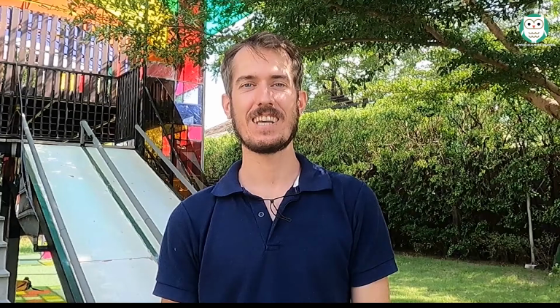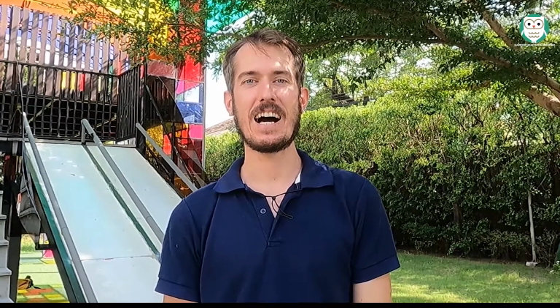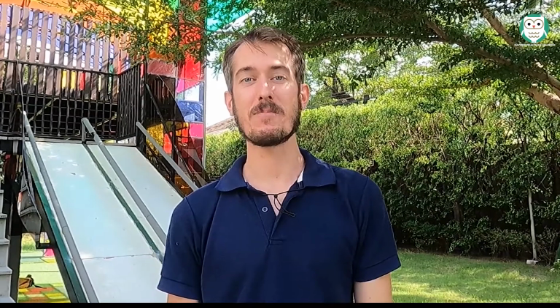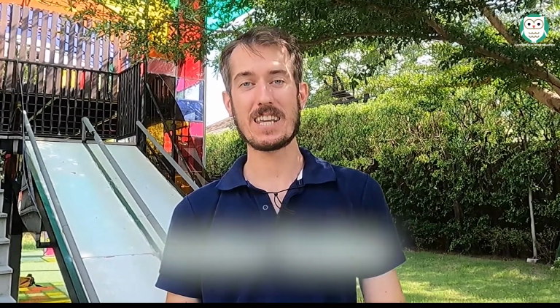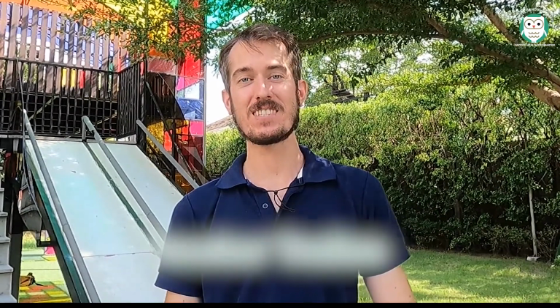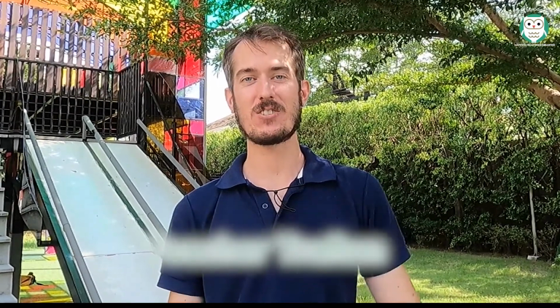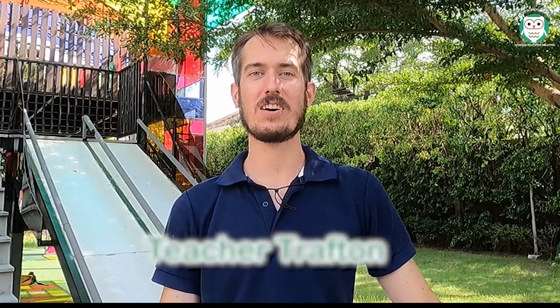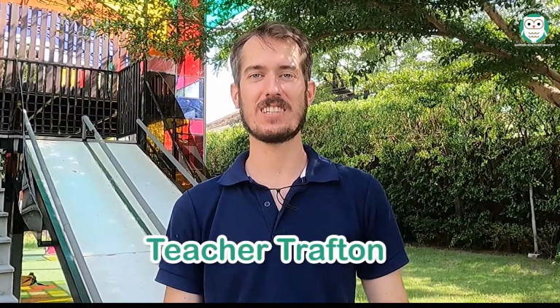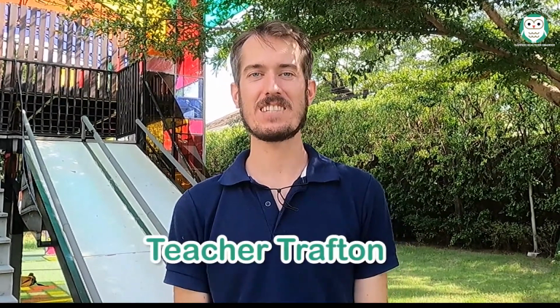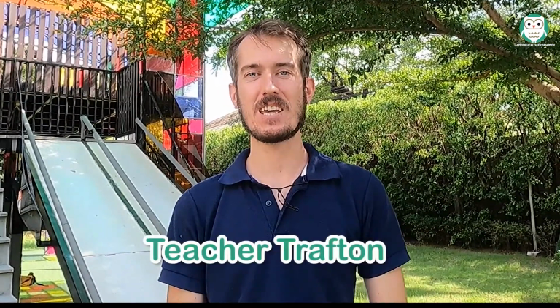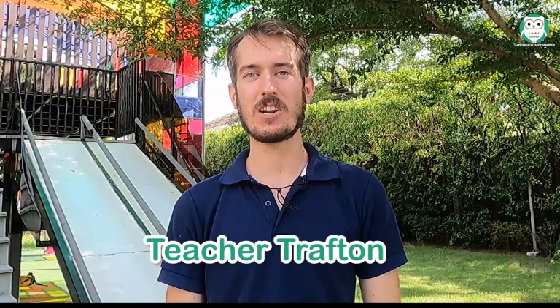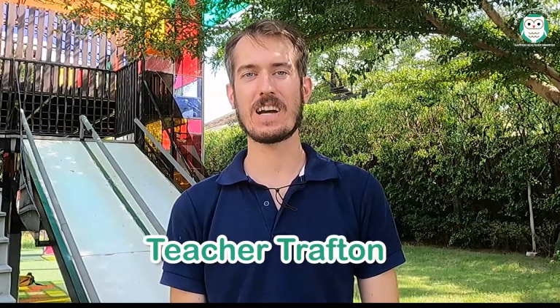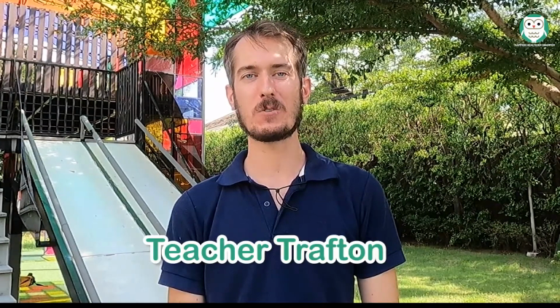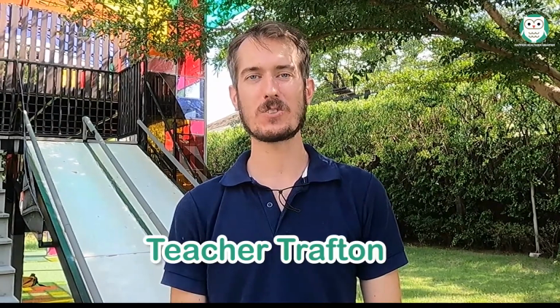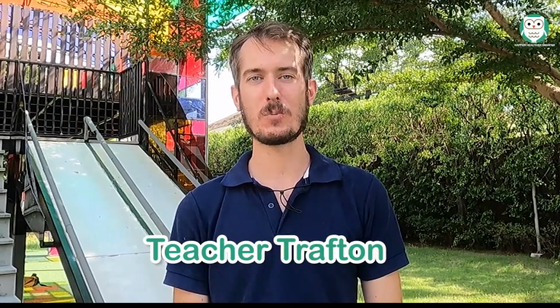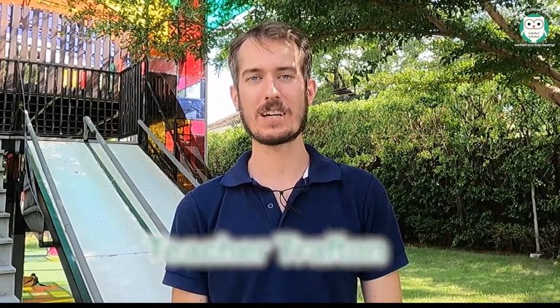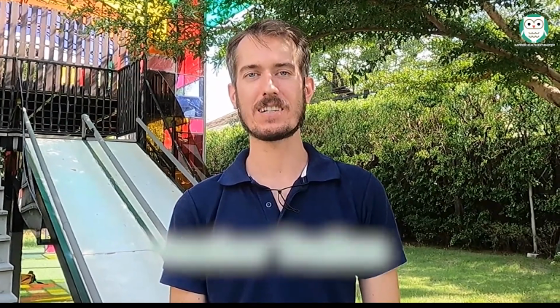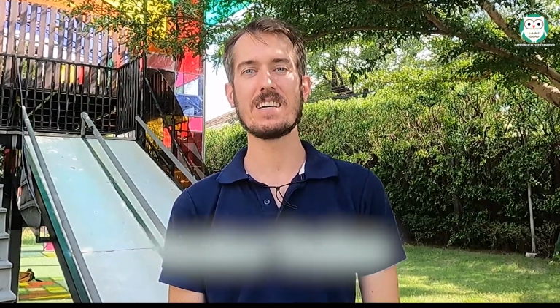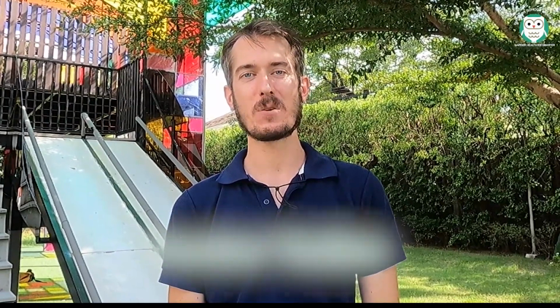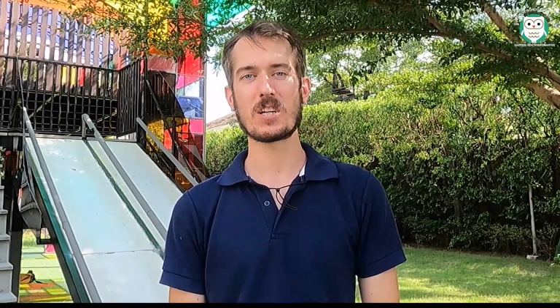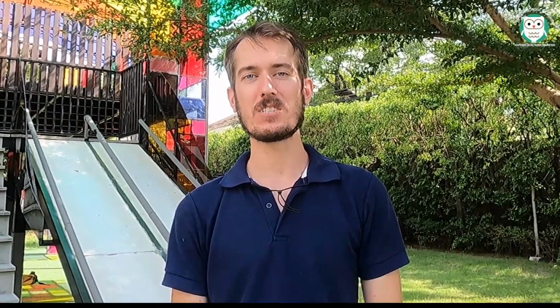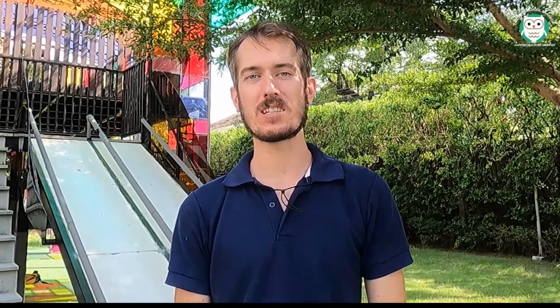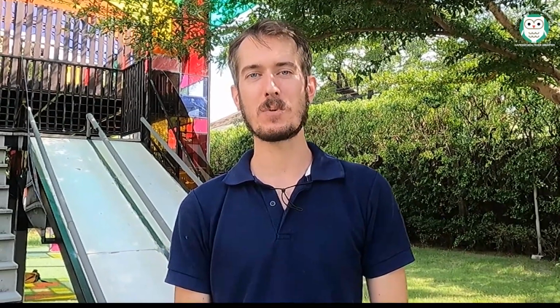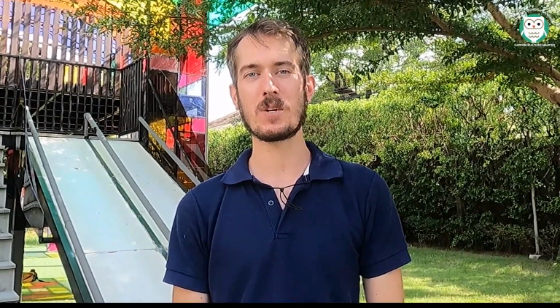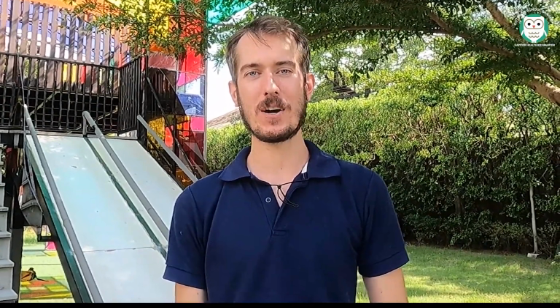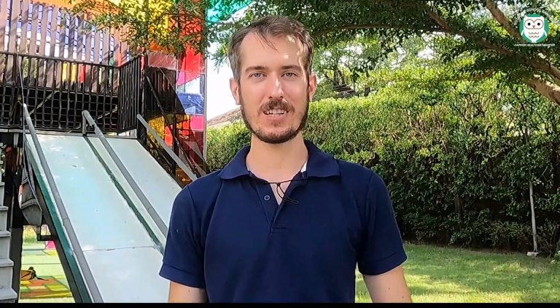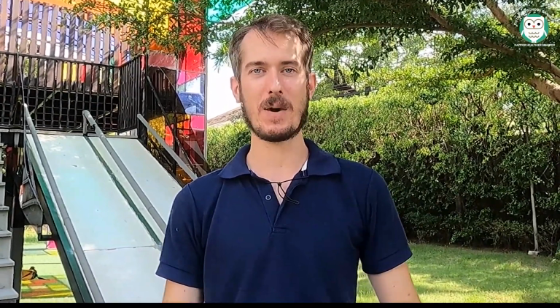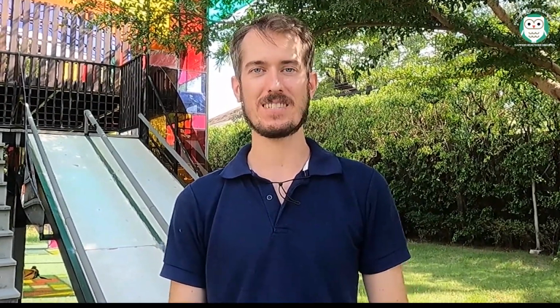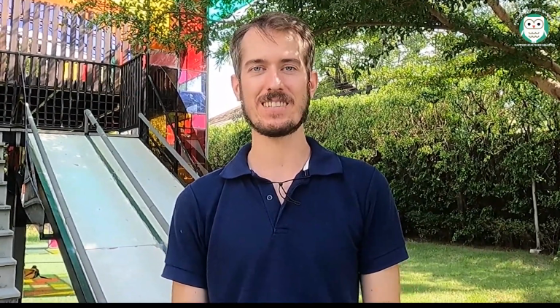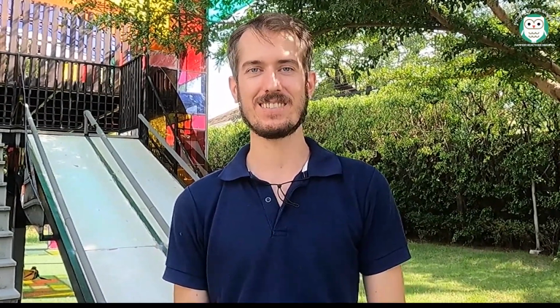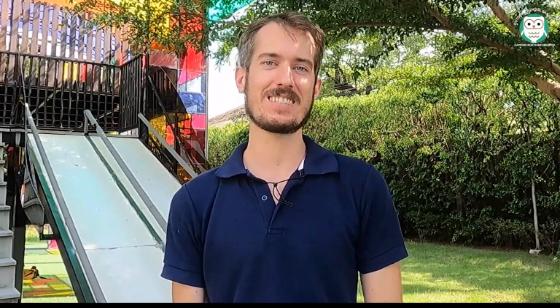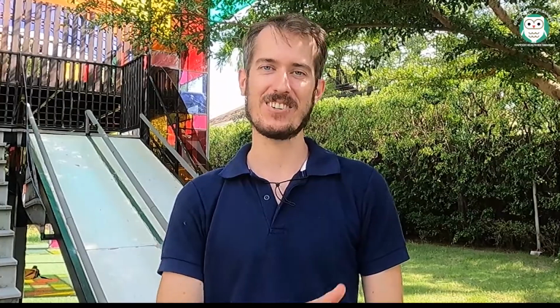Hi, my name is Teacher Trafbin, and today we're here at Outdoor School Bangkok, and we're going to do an experiment about lung capacity. Let's go.